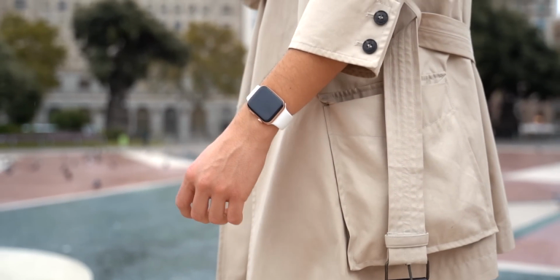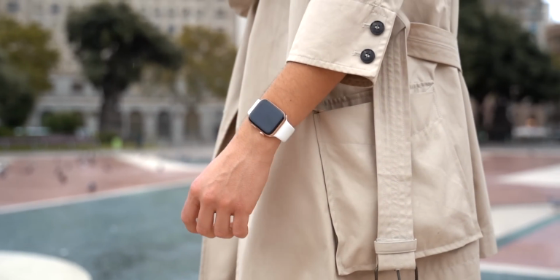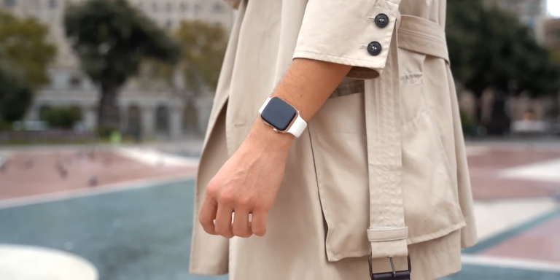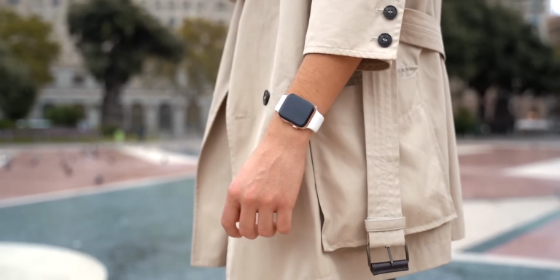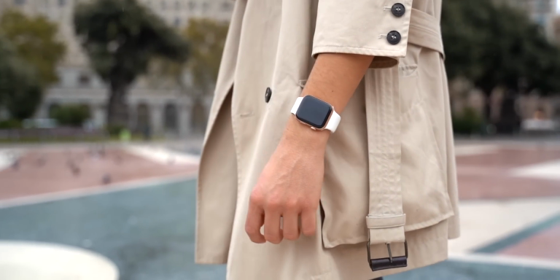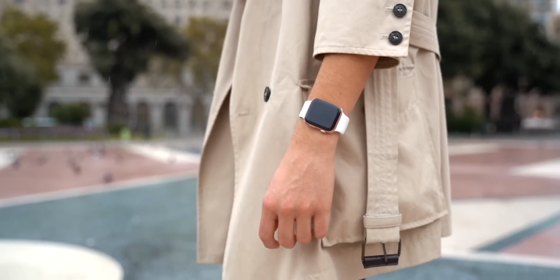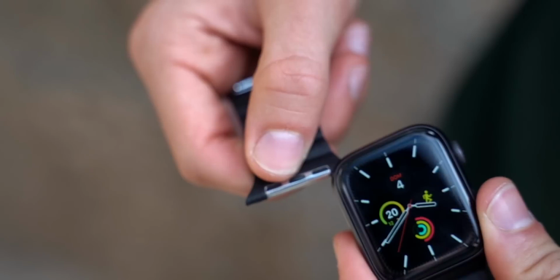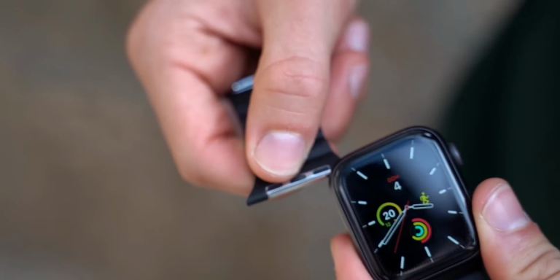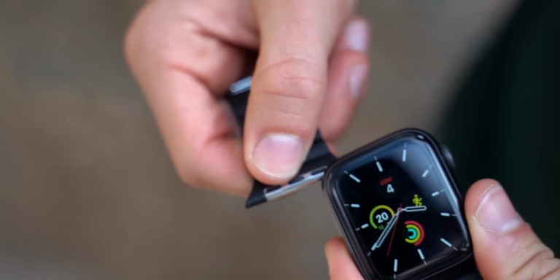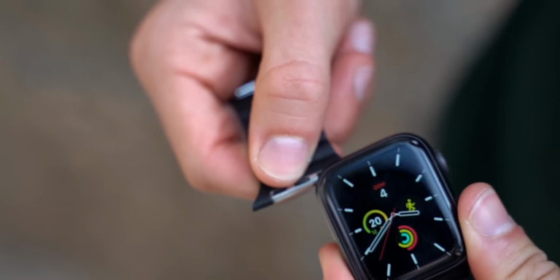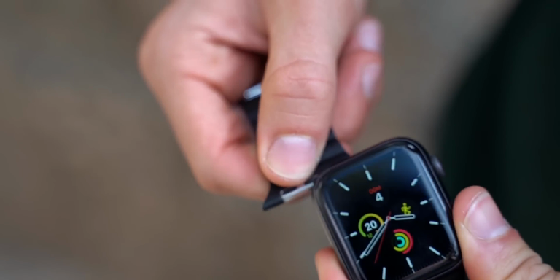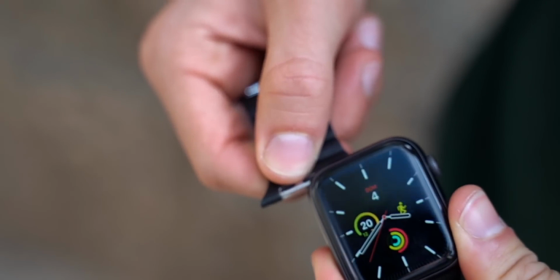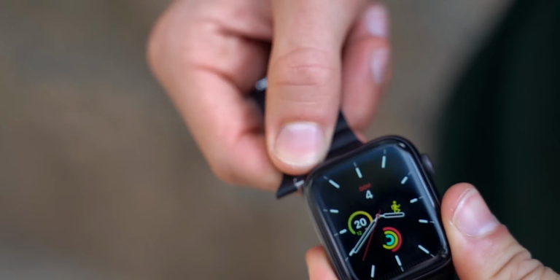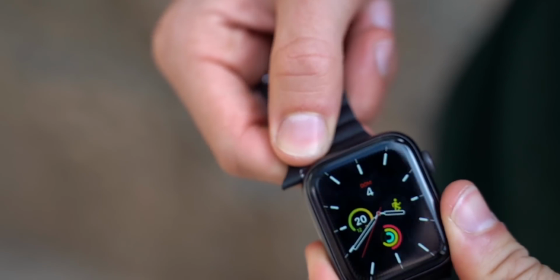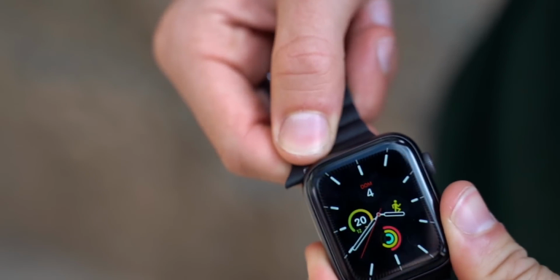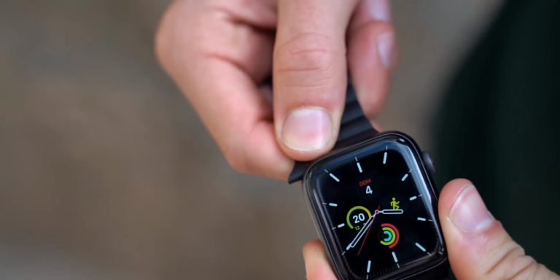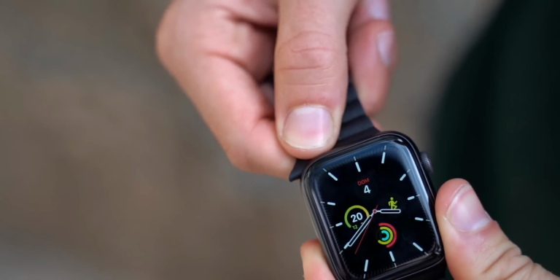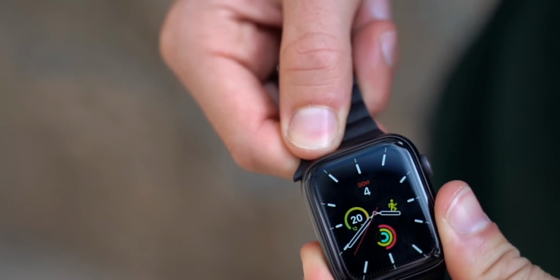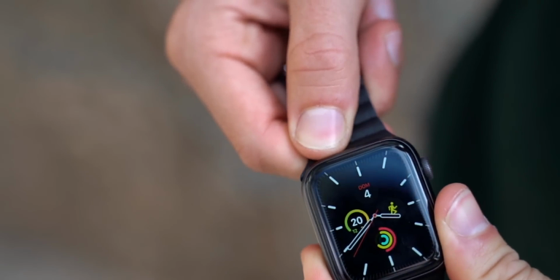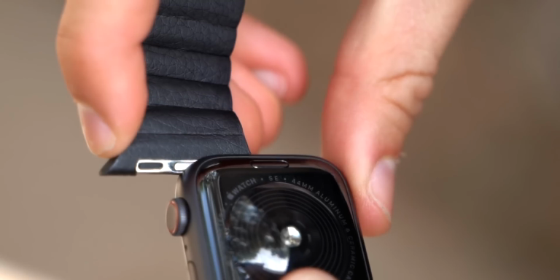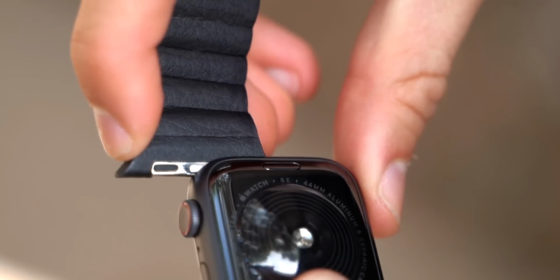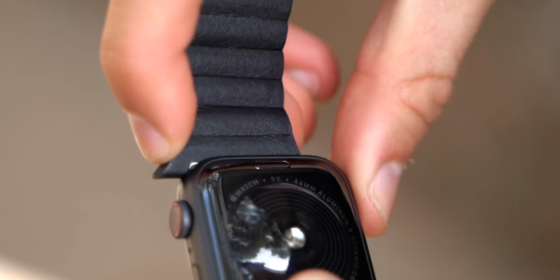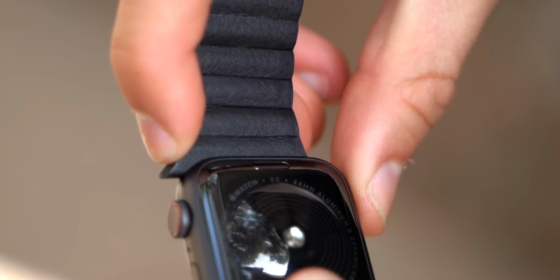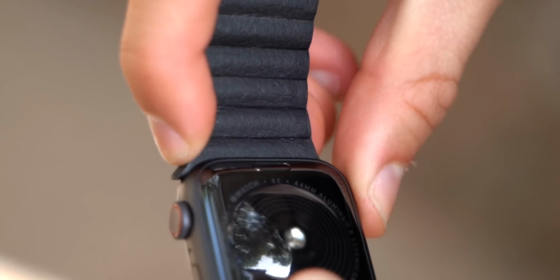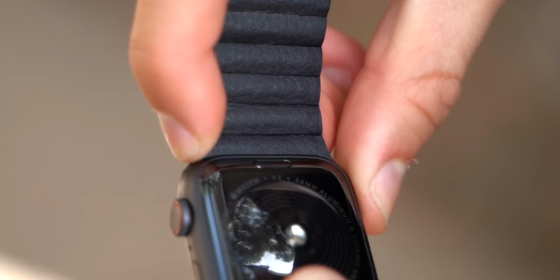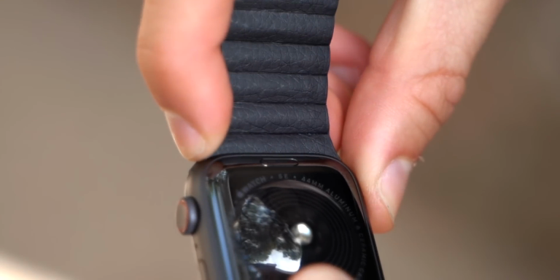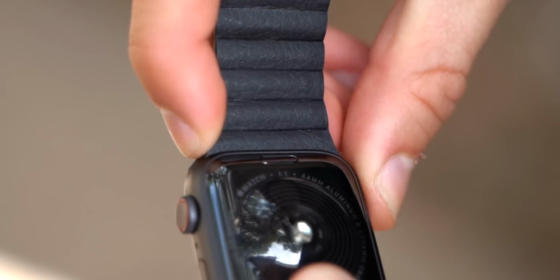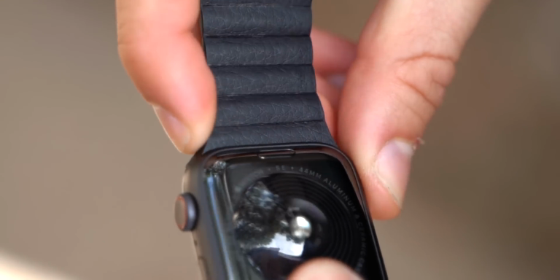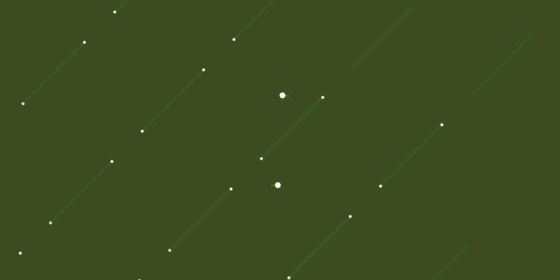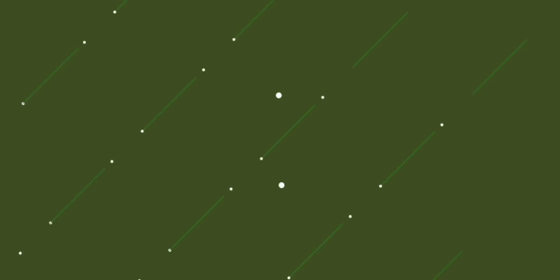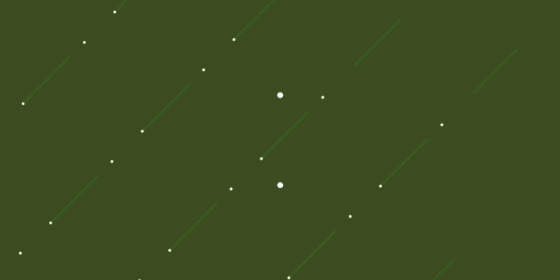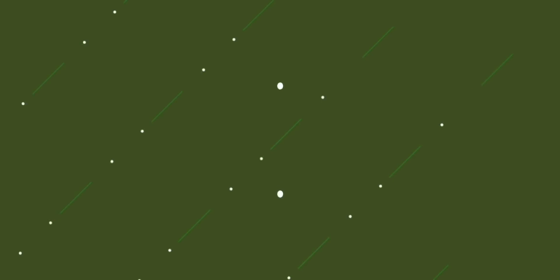The Apple Watch bands are, of course, interchangeable. So if you want a different look every single day, you can do that by changing your Apple Watch band.